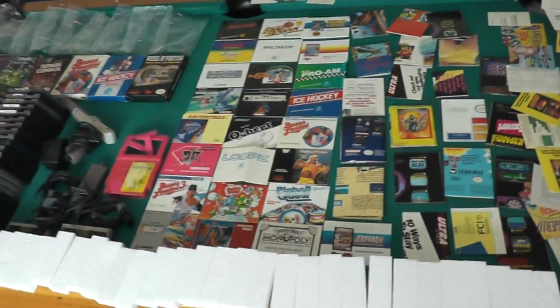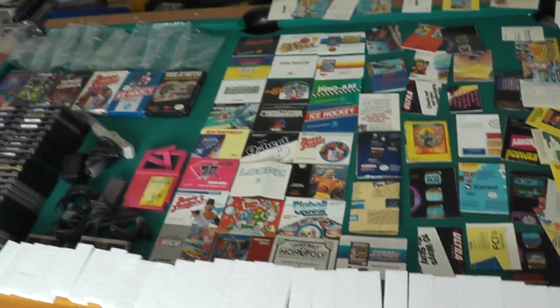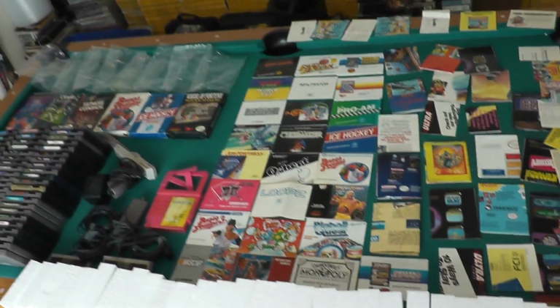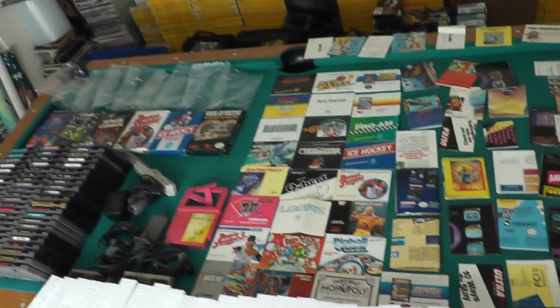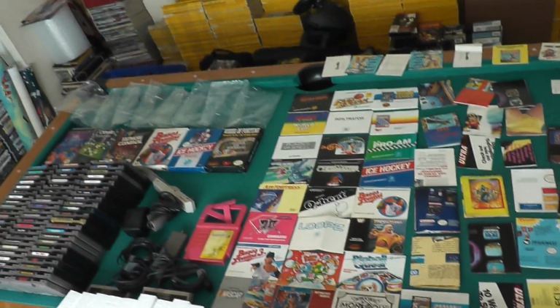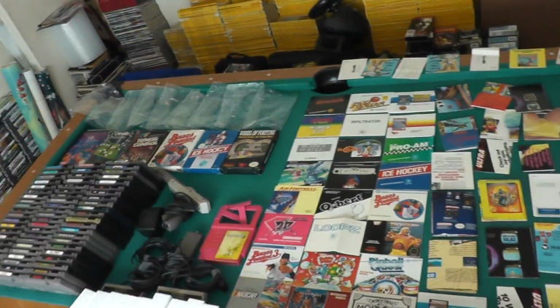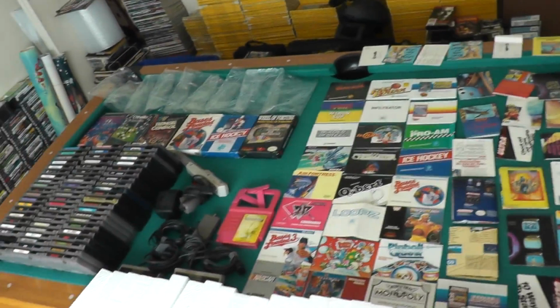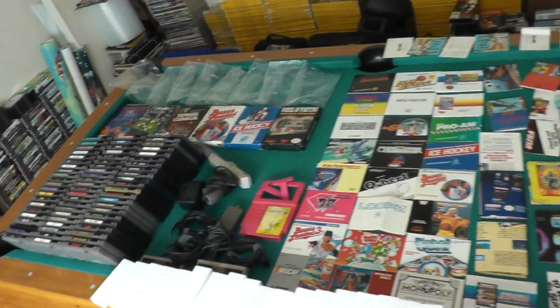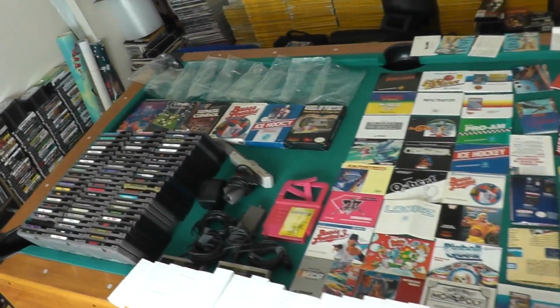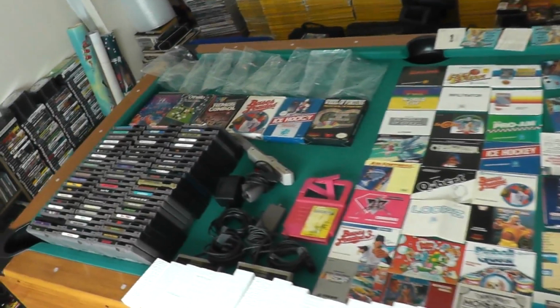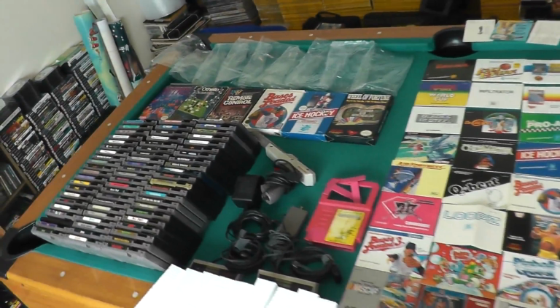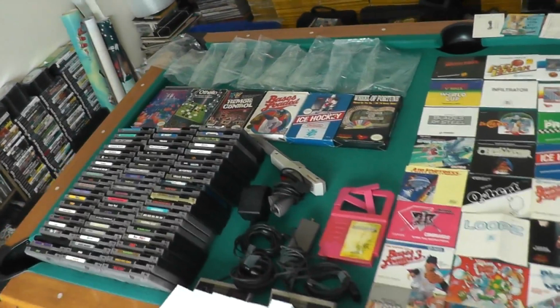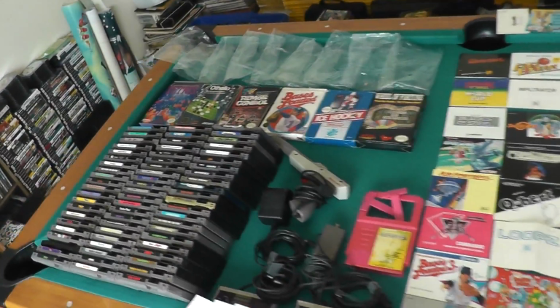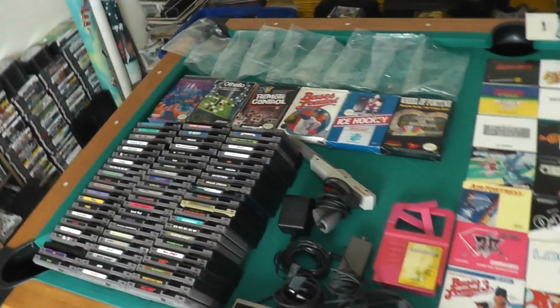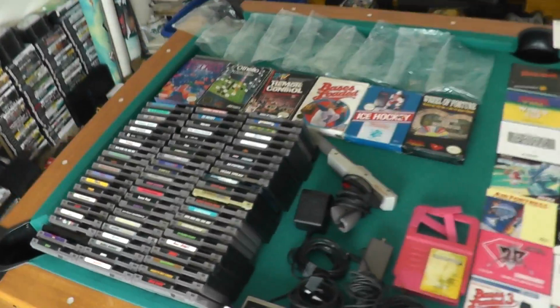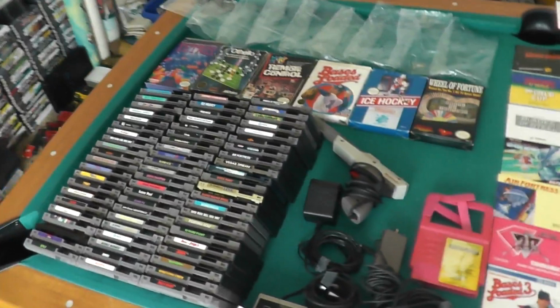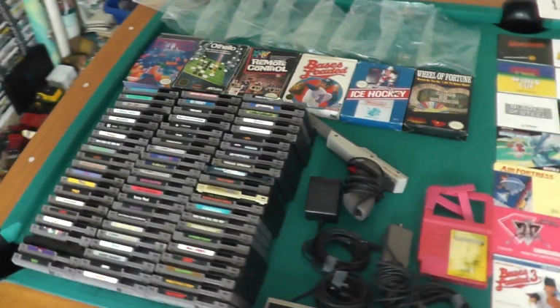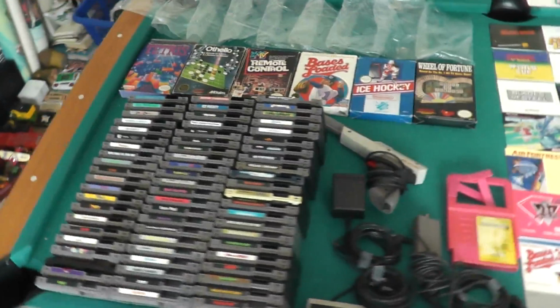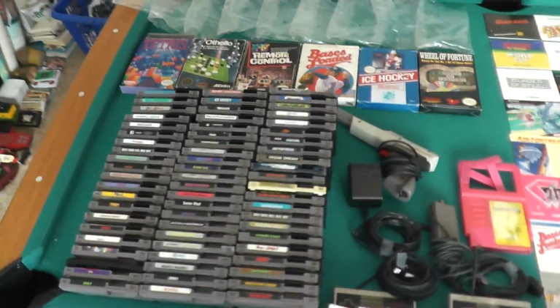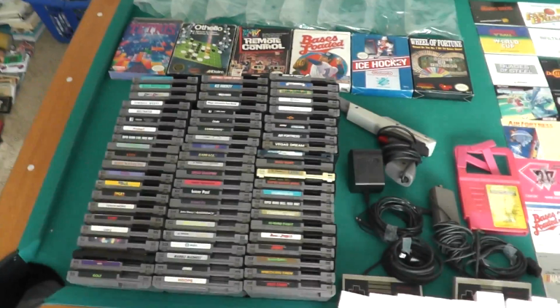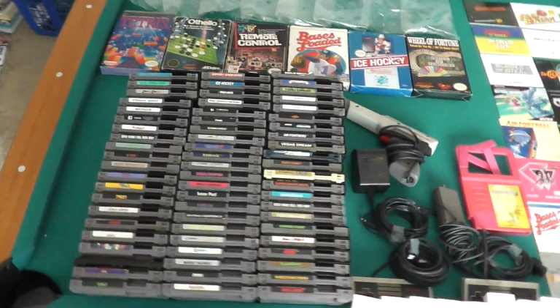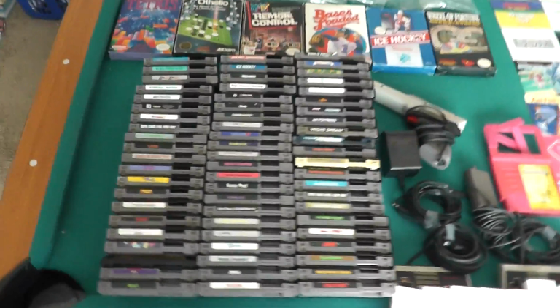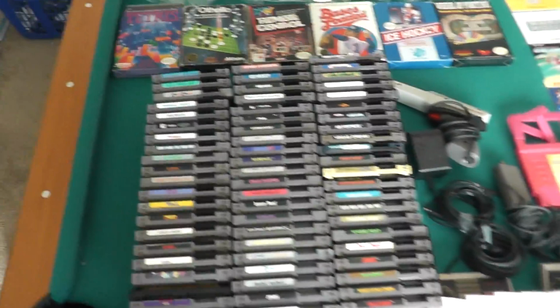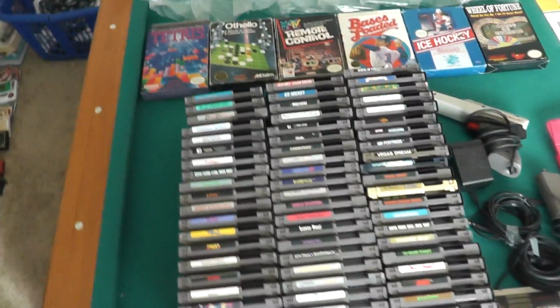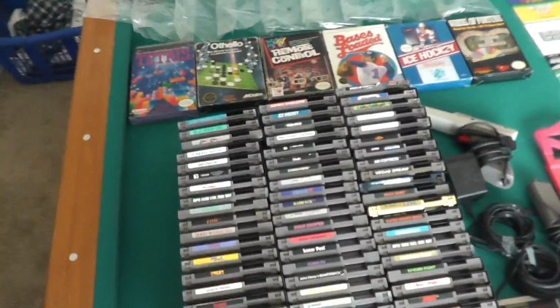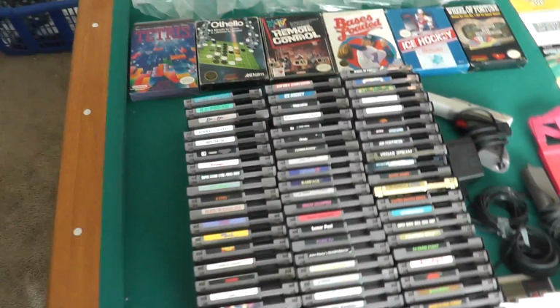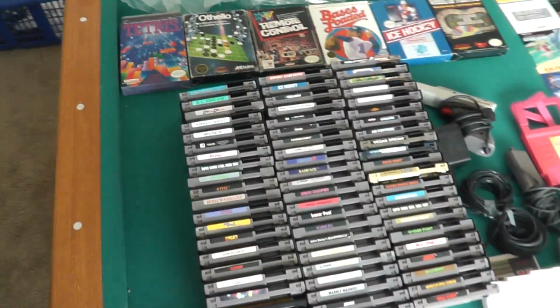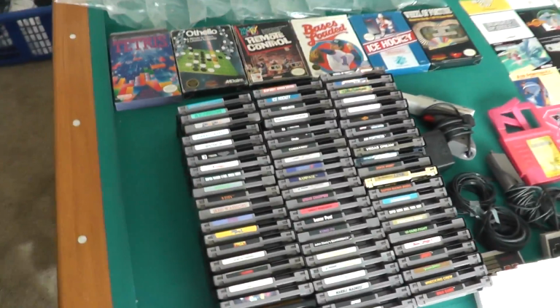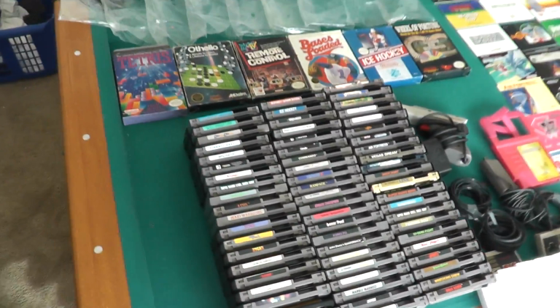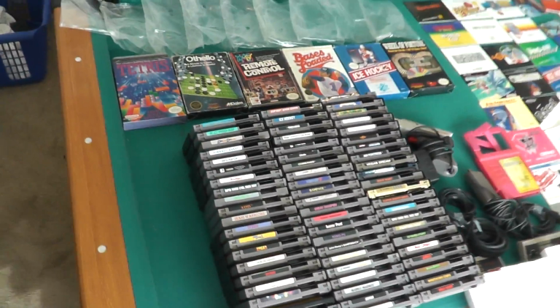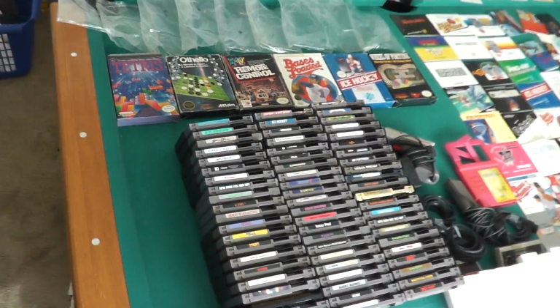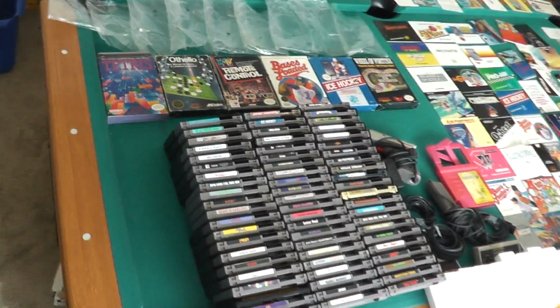Here's a nice big NES lot collection I have for sale on eBay.